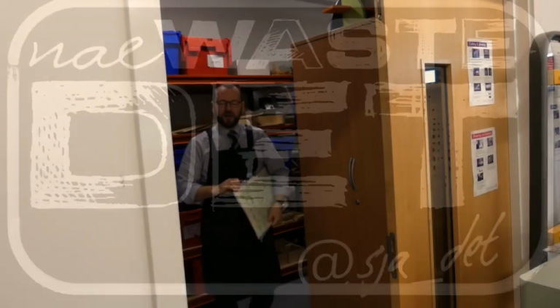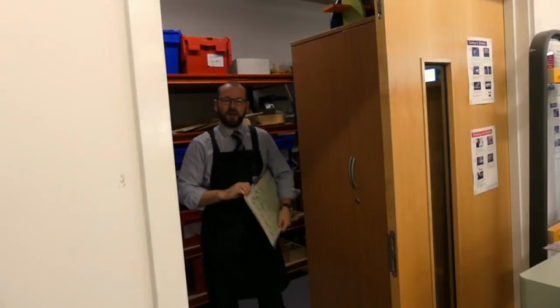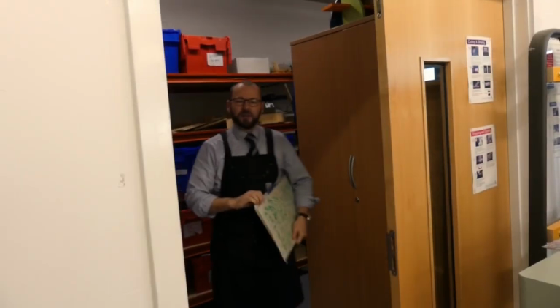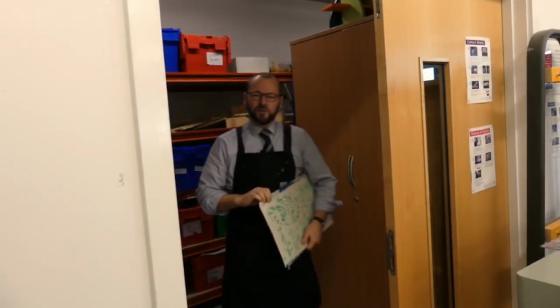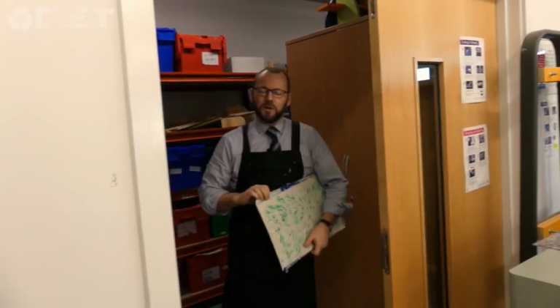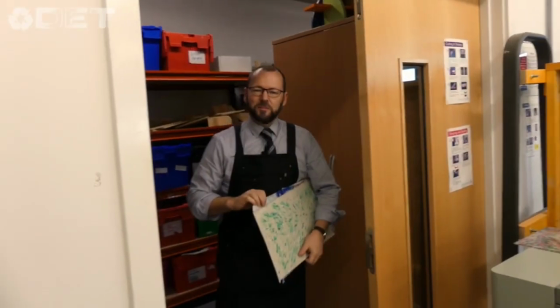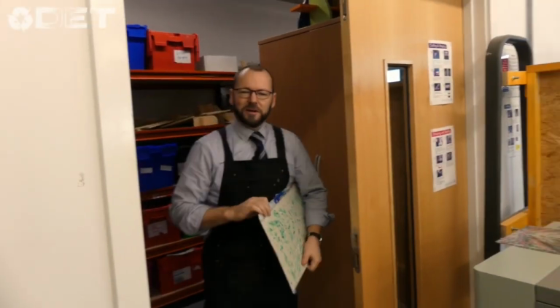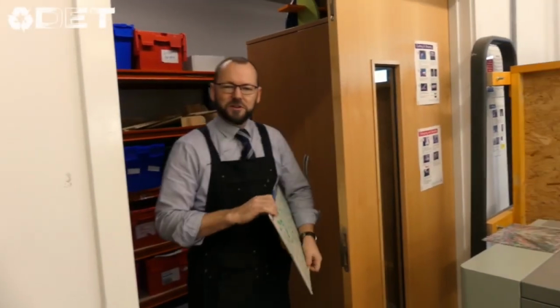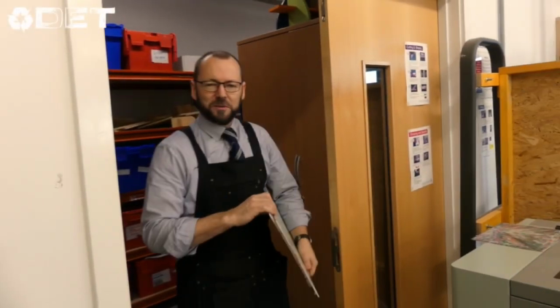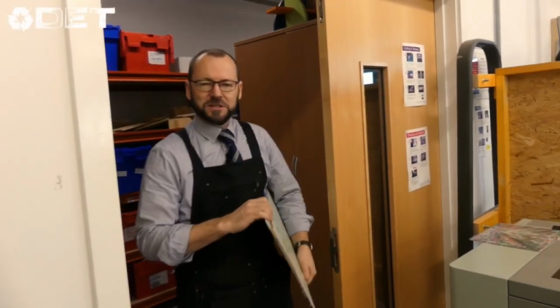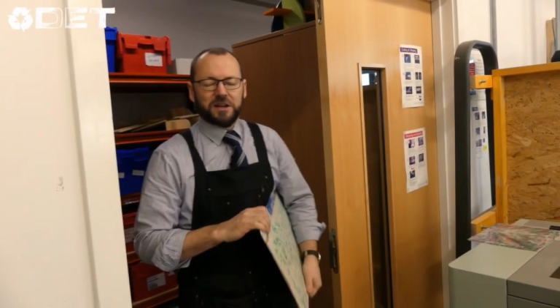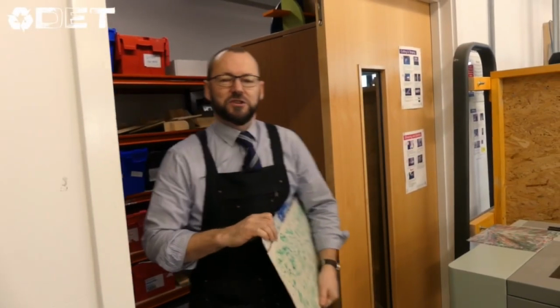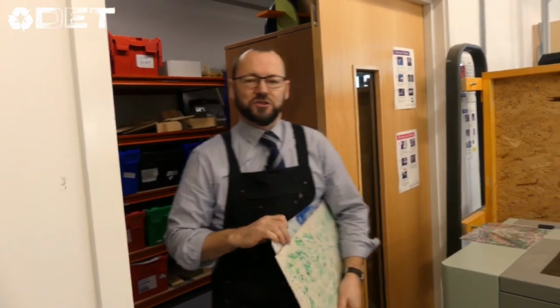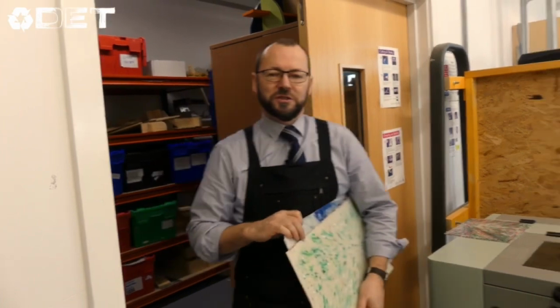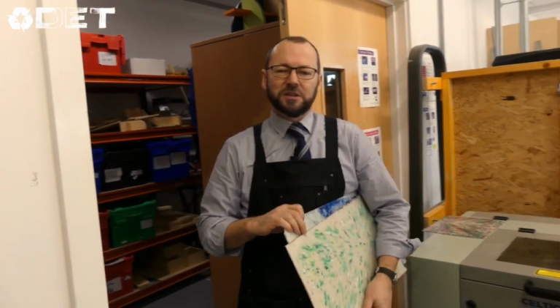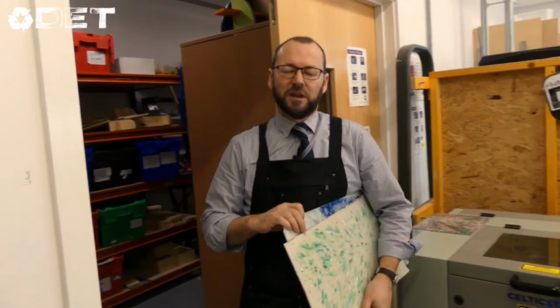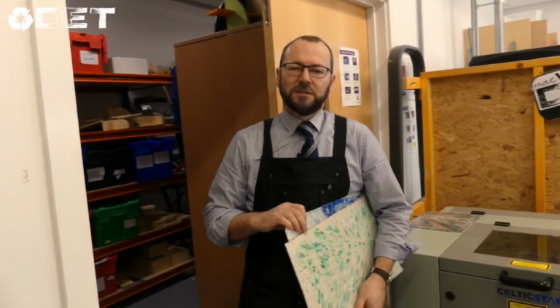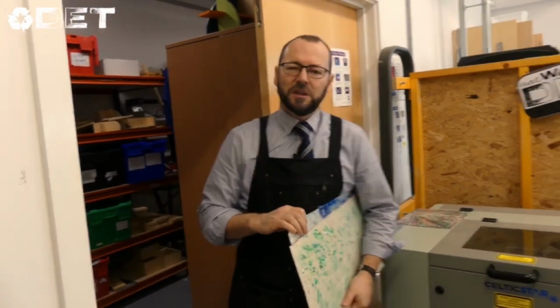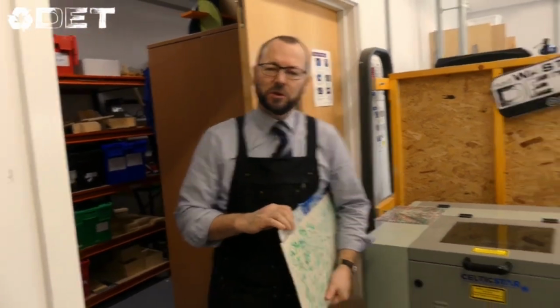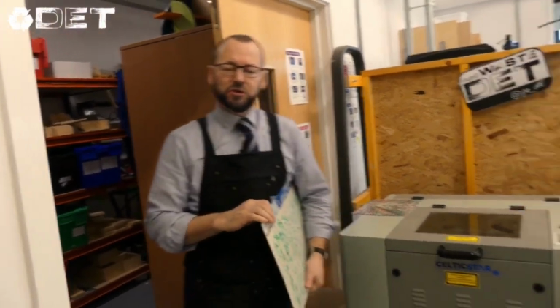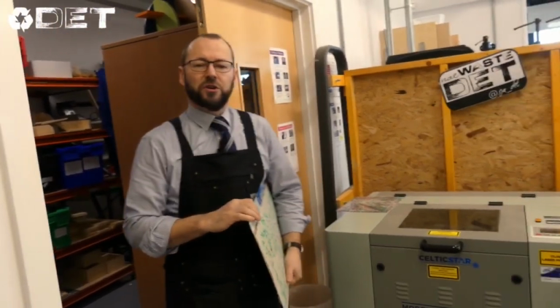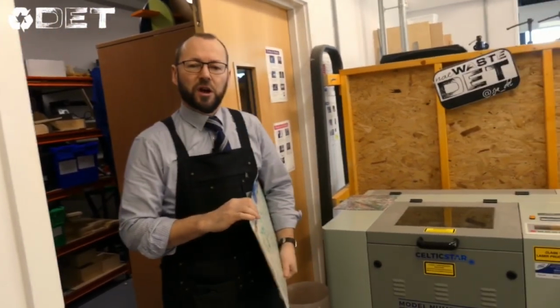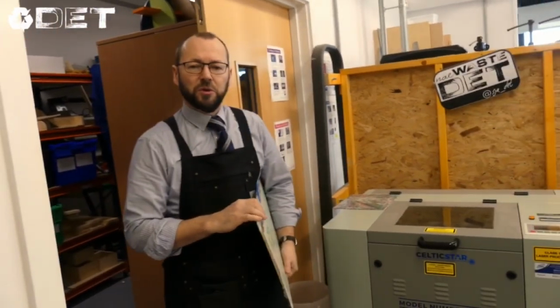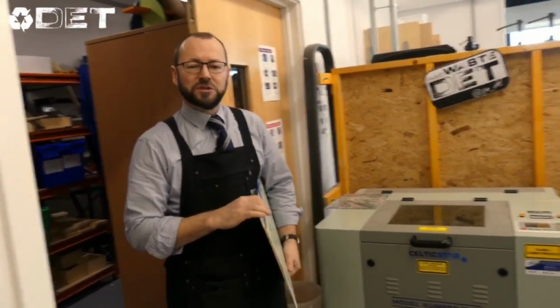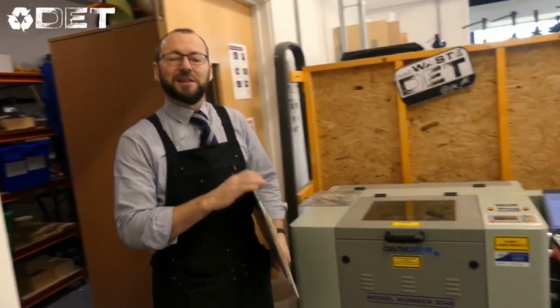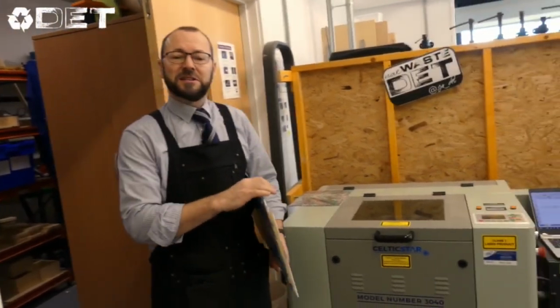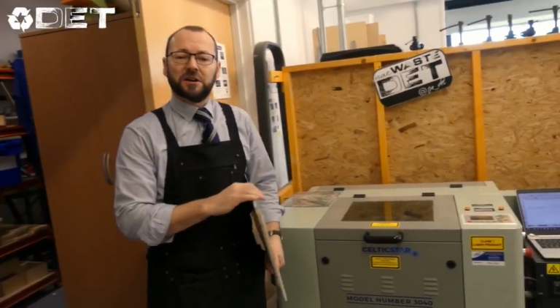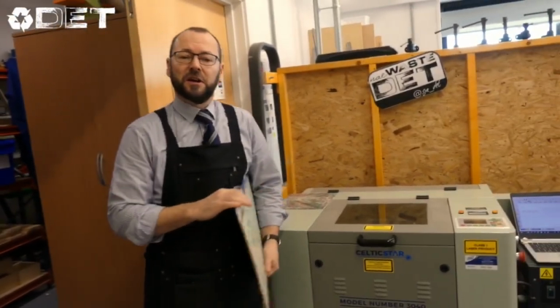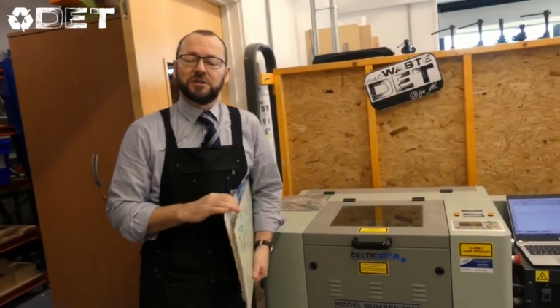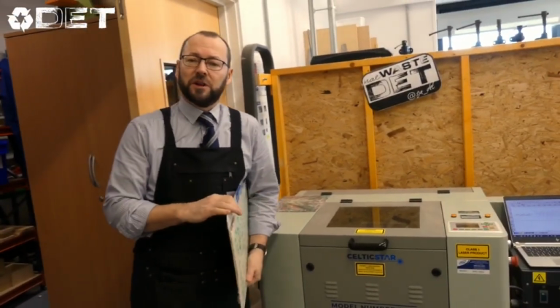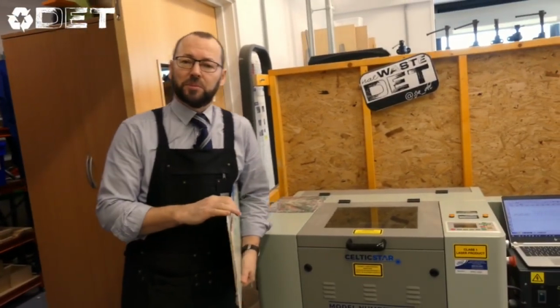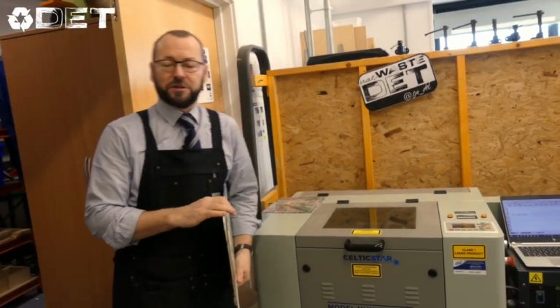Hello, welcome back to Naewaste at St John's. Today we're going to show you how we use a laser to create products.